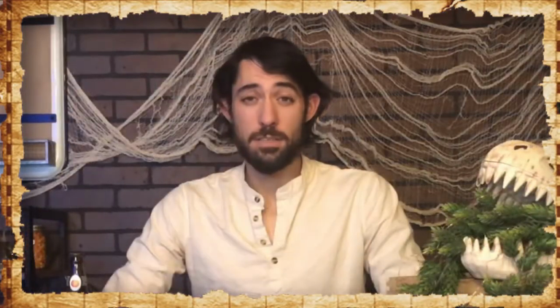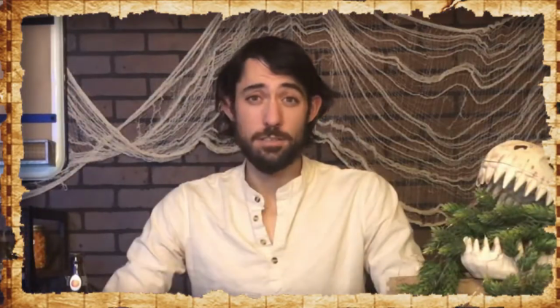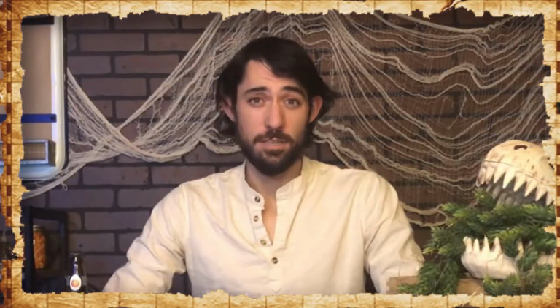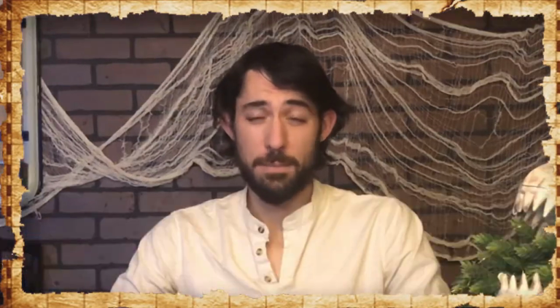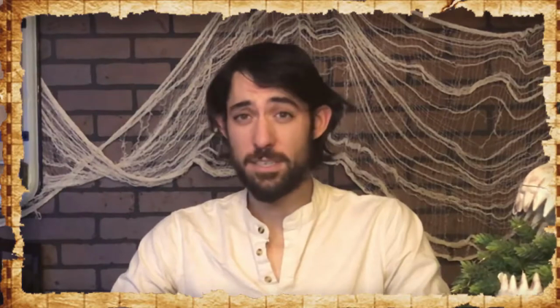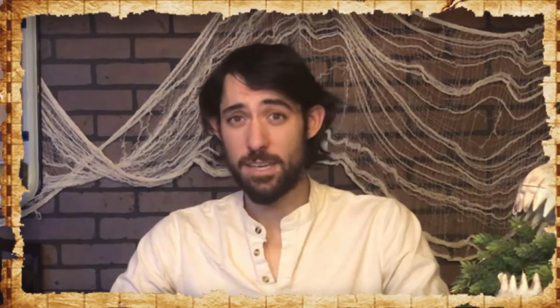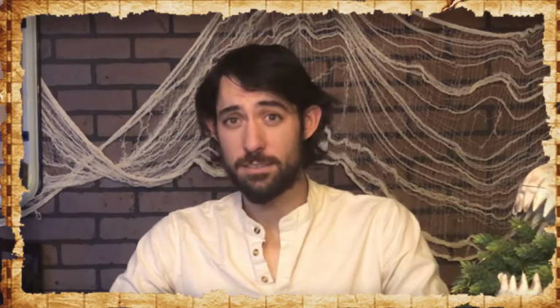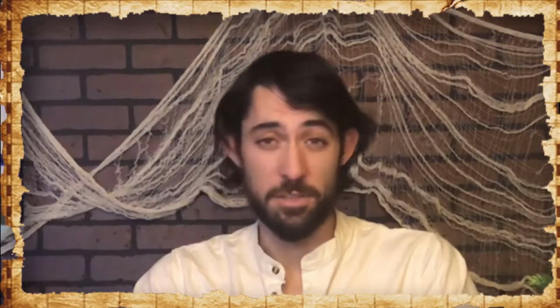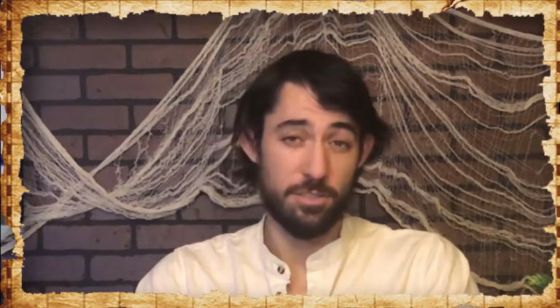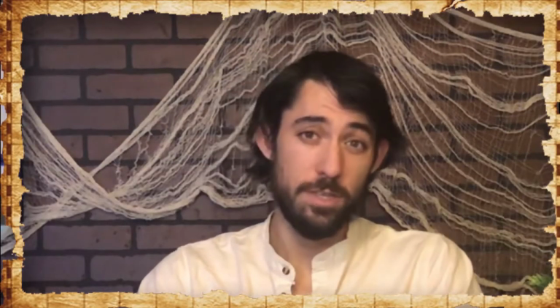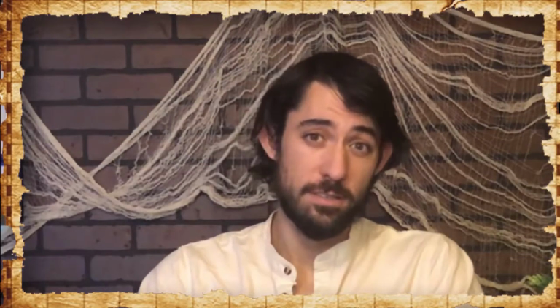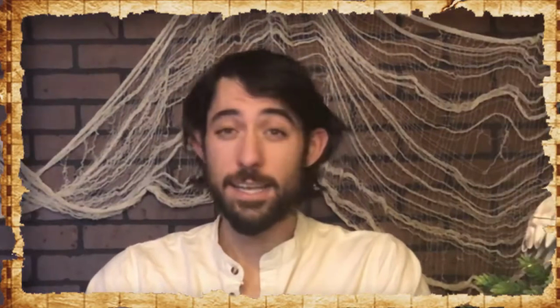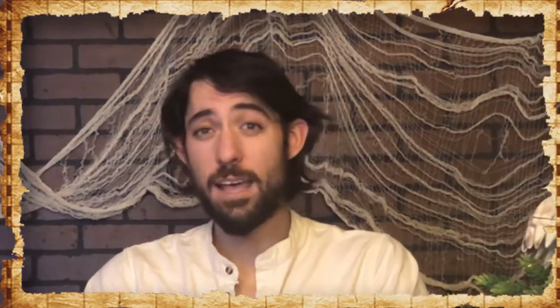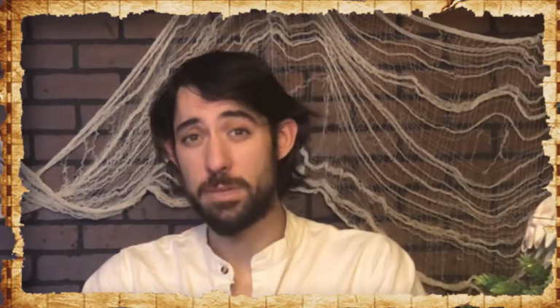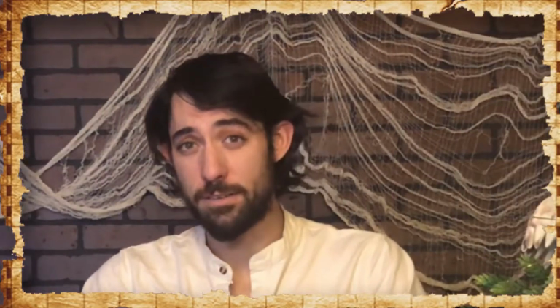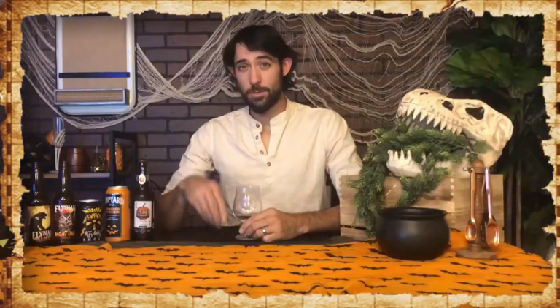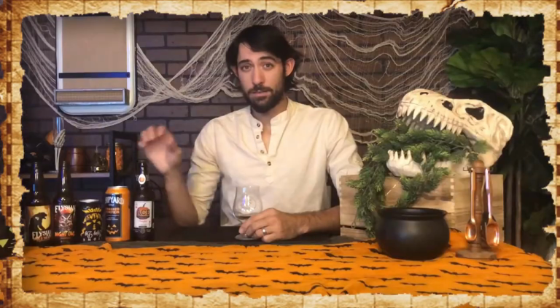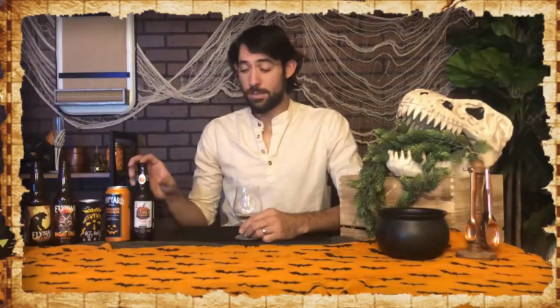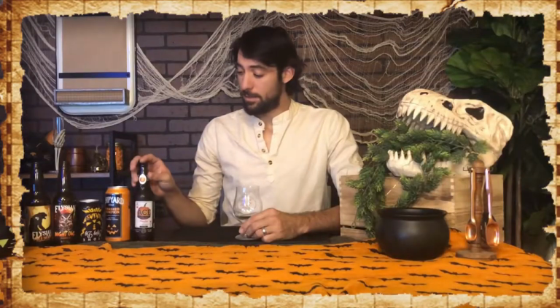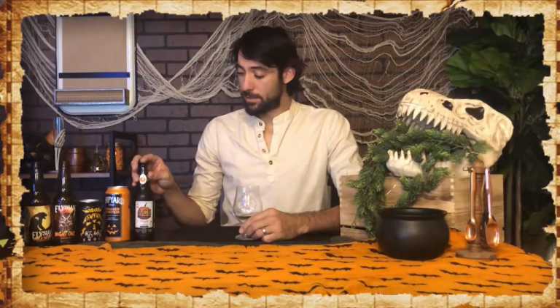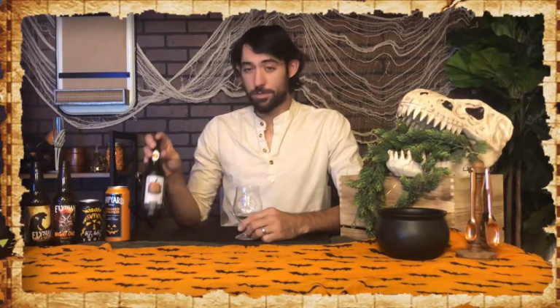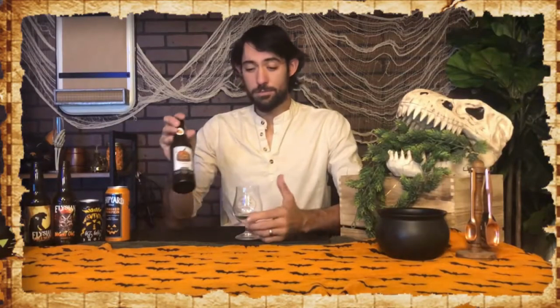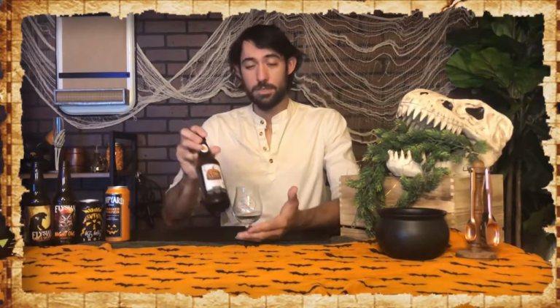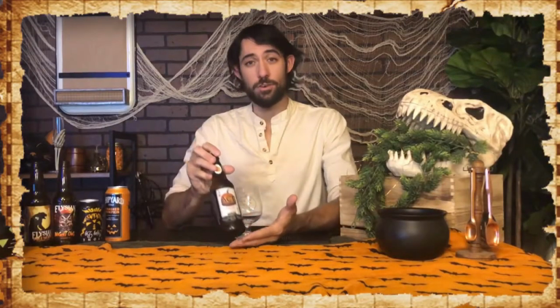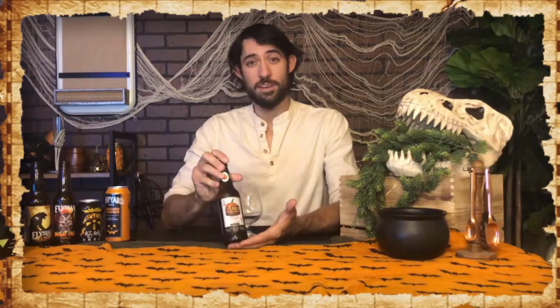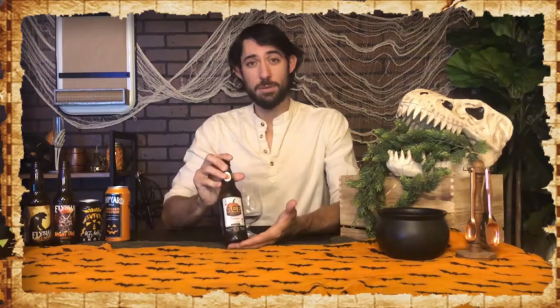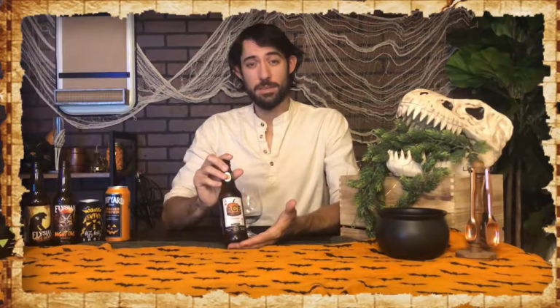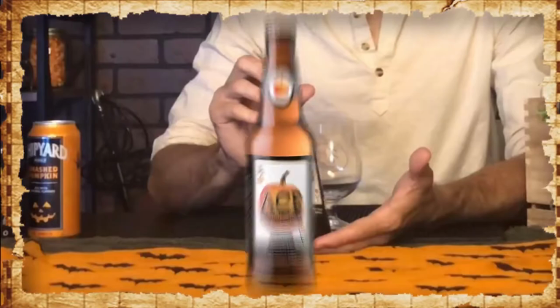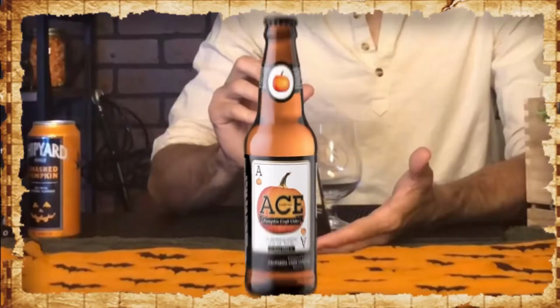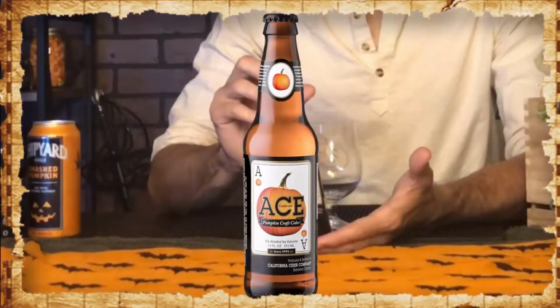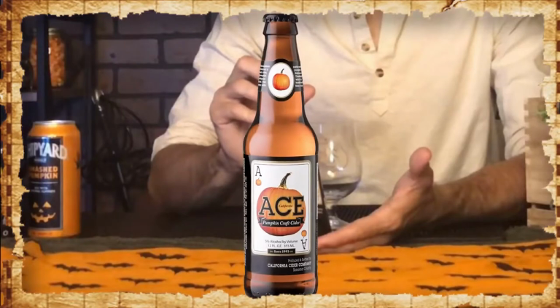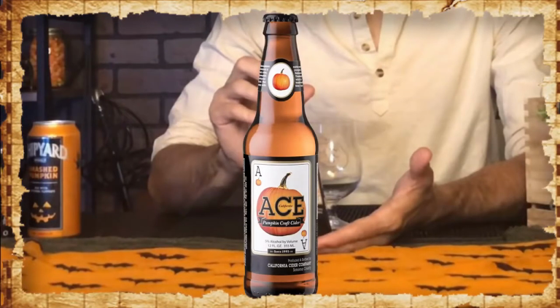But, you say, I'm a celiac — I'm allergic to wheat, I can't have beer. Well, luckily for you, if you're a fan of pumpkin, Ace makes a pumpkin cider.